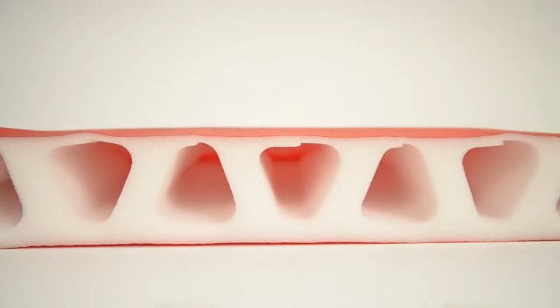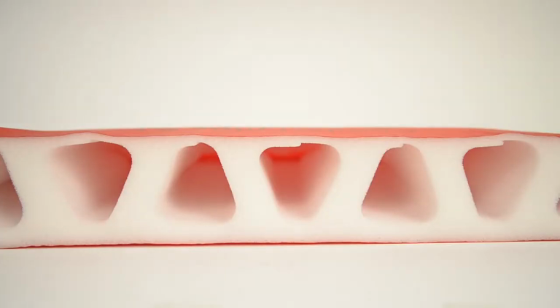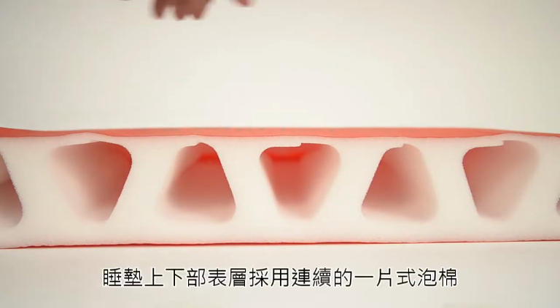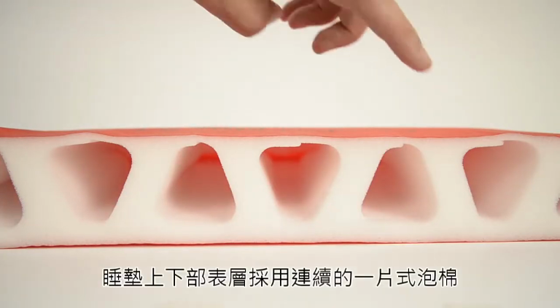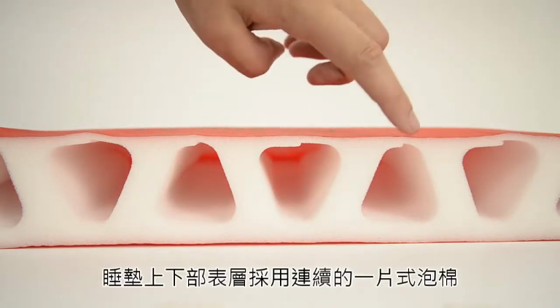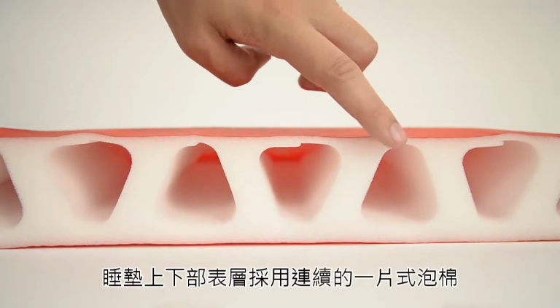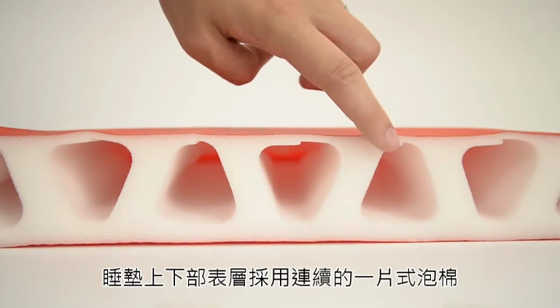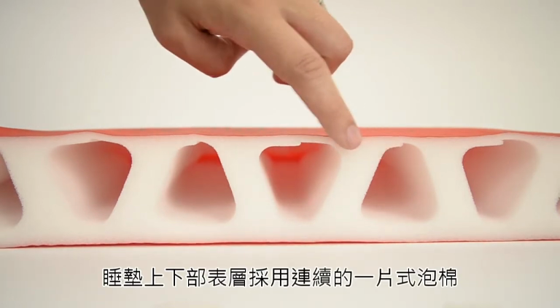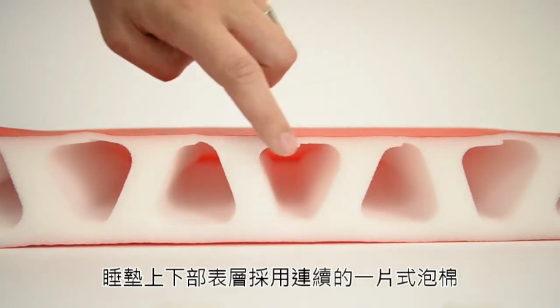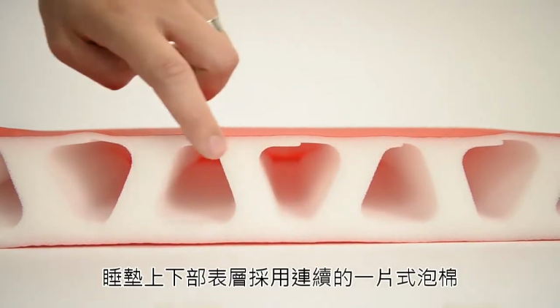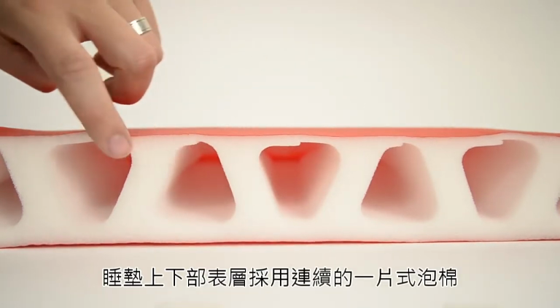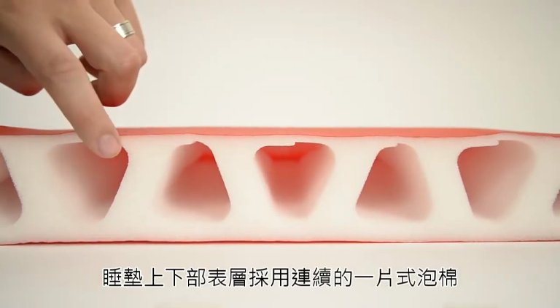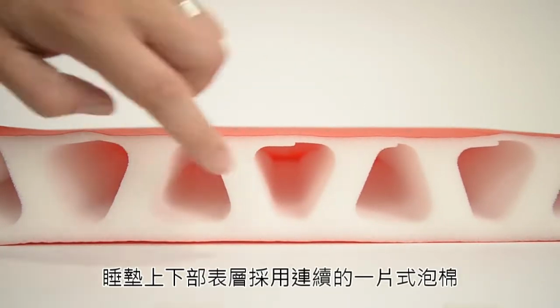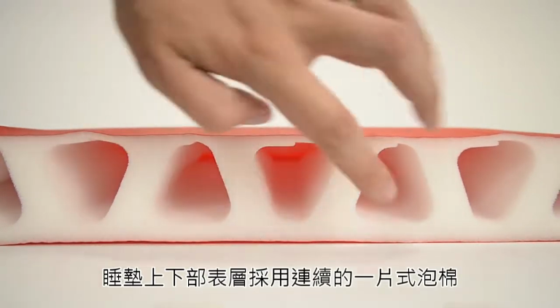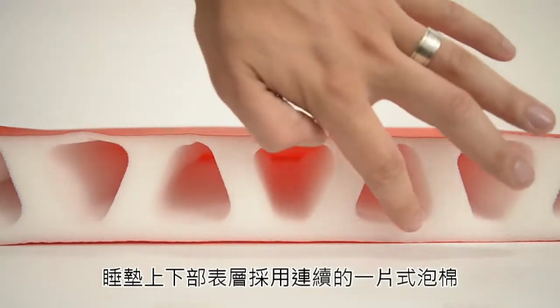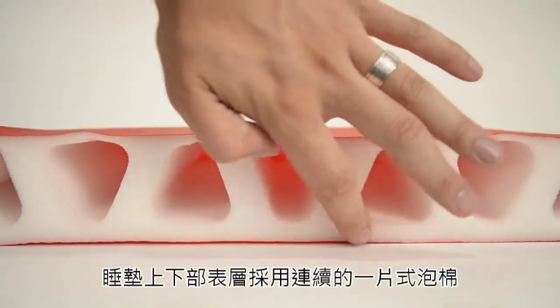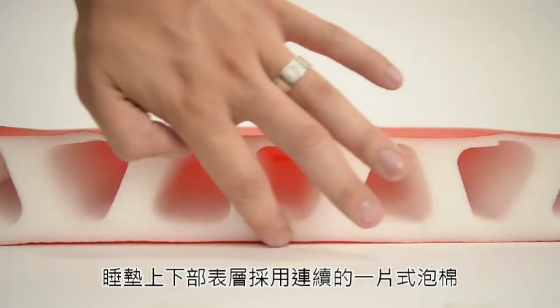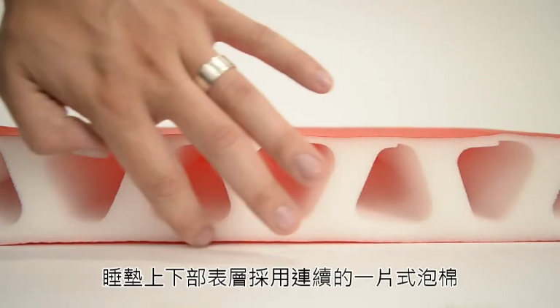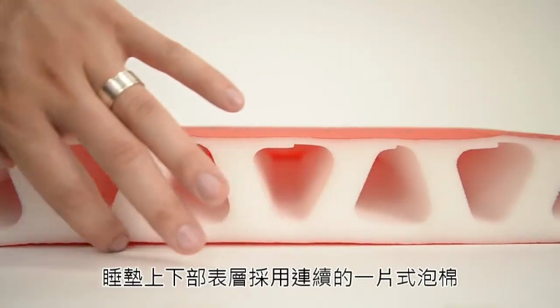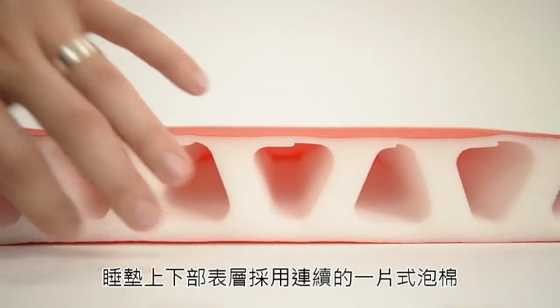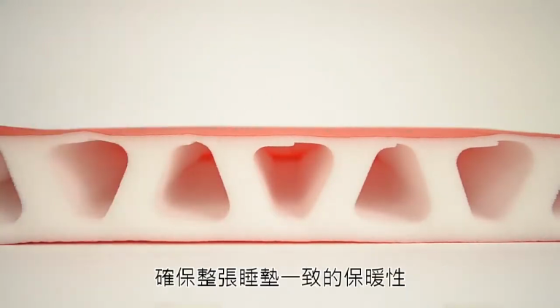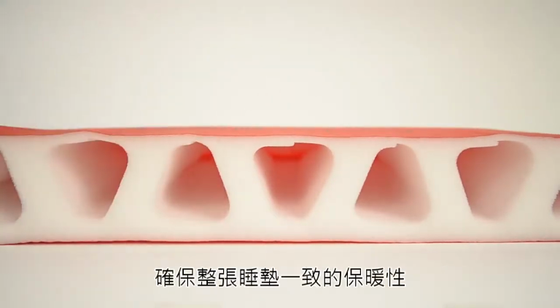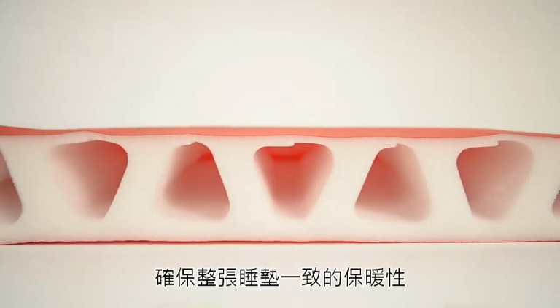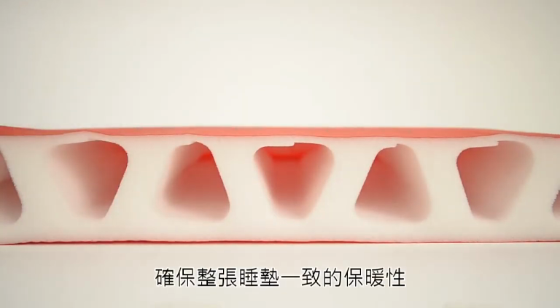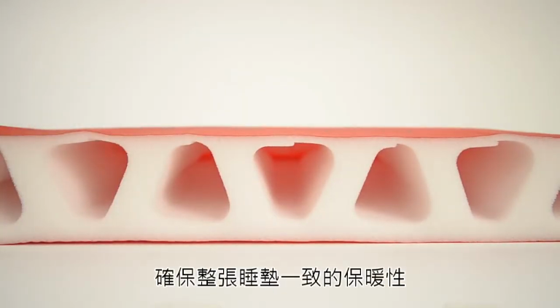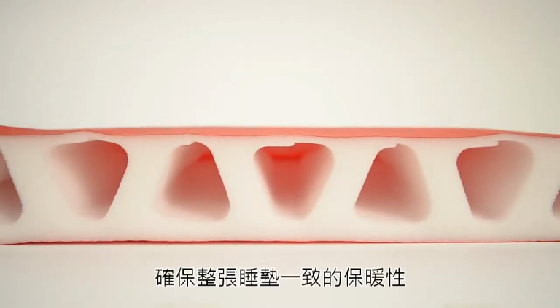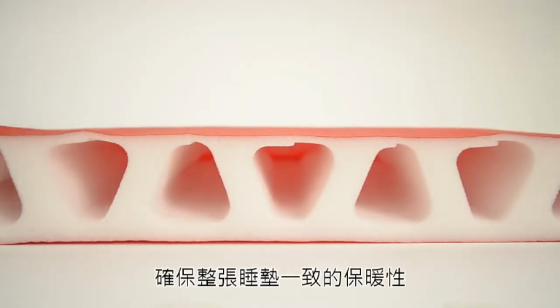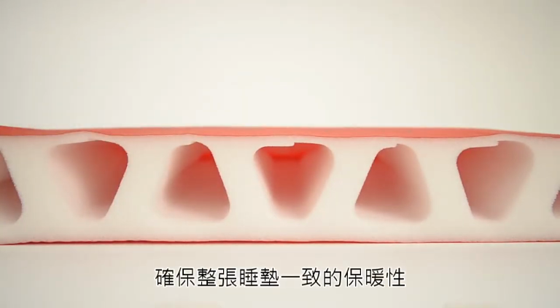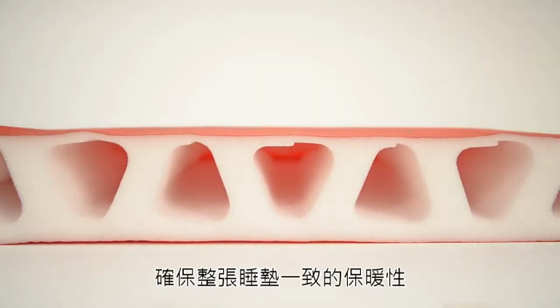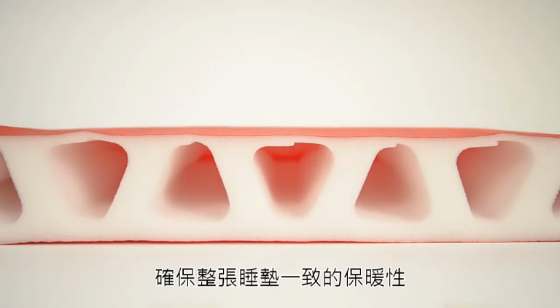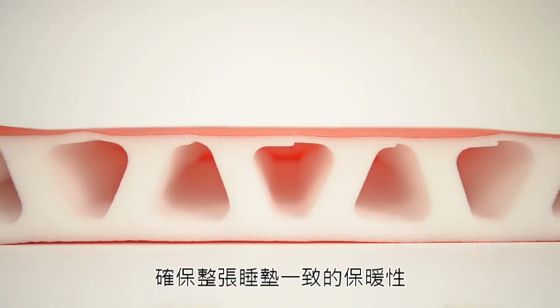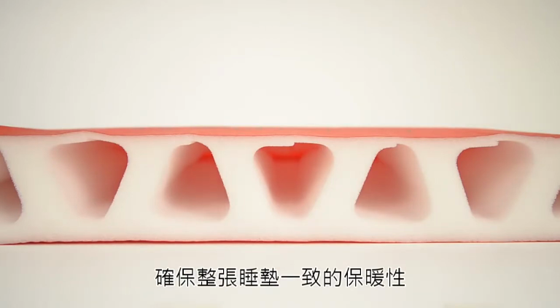This coring technique allows a layer of the PU foam to remain intact on both sides, ensuring consistent warmth along the full length of the mat.